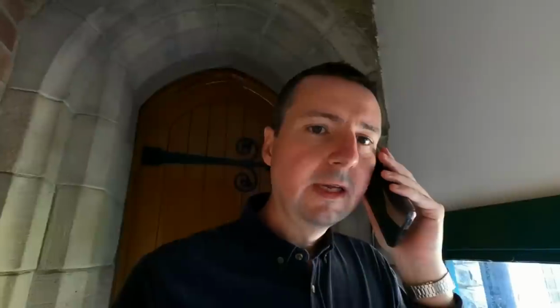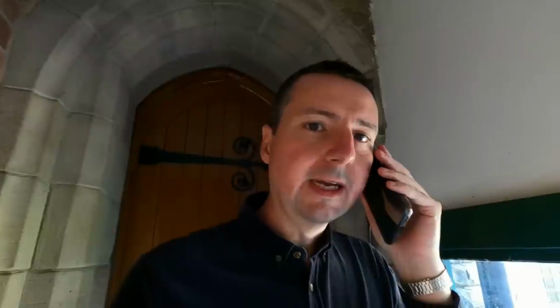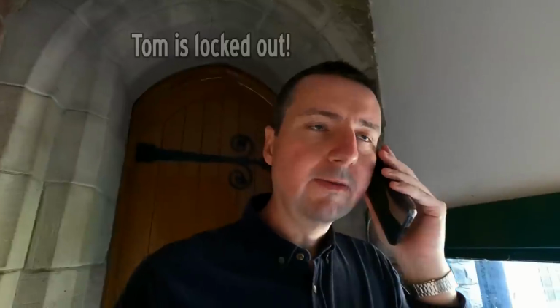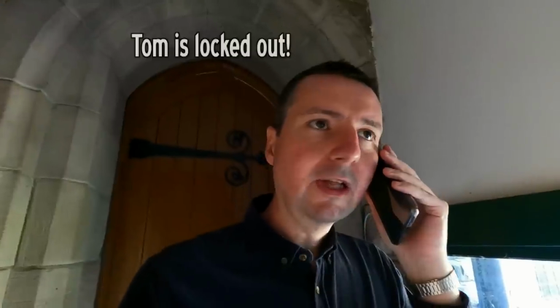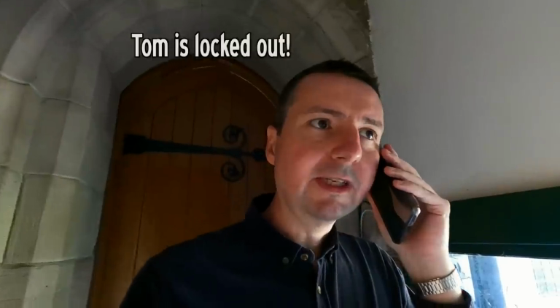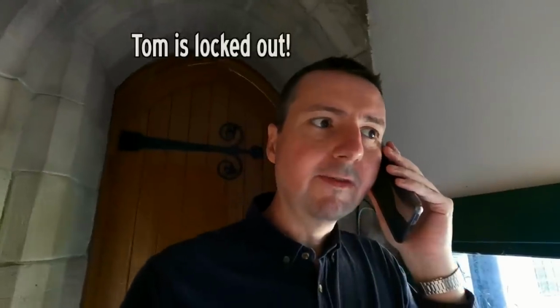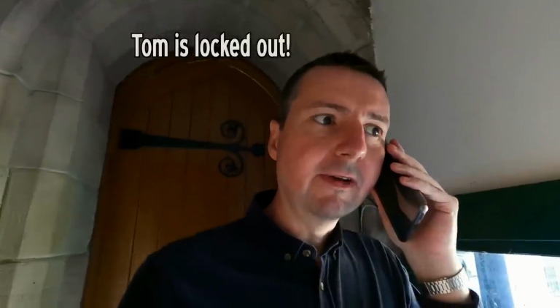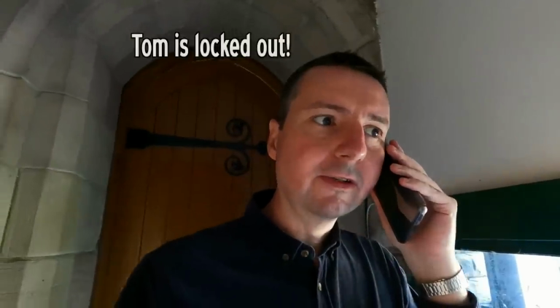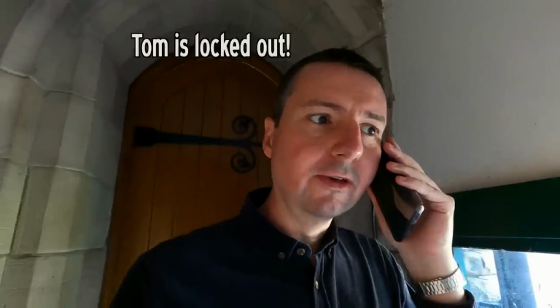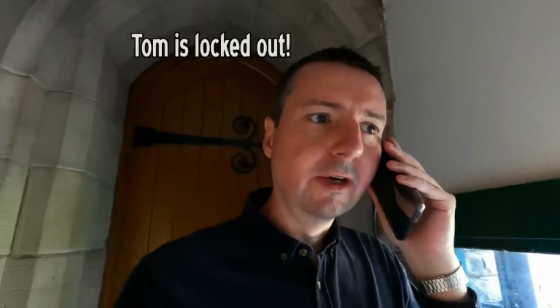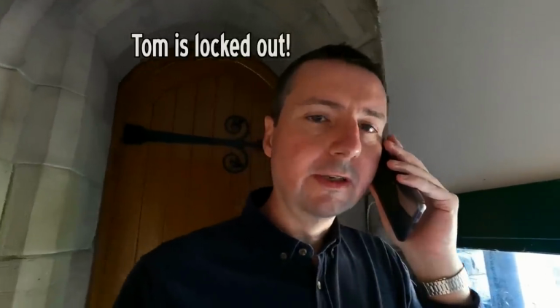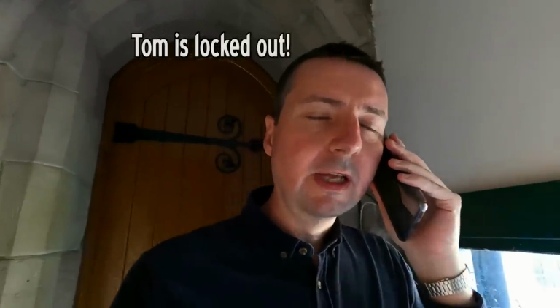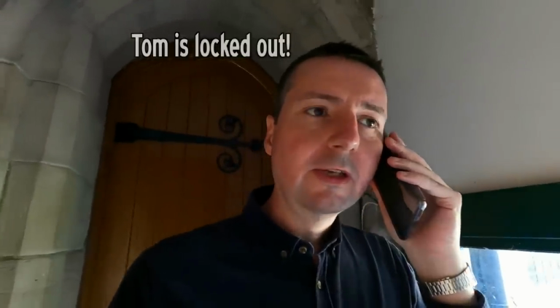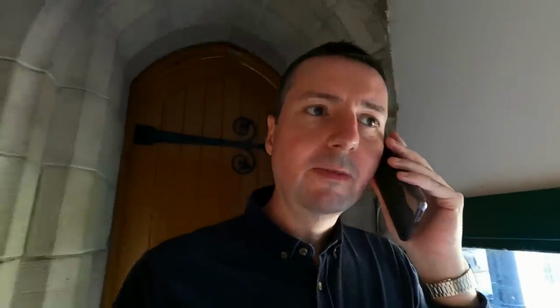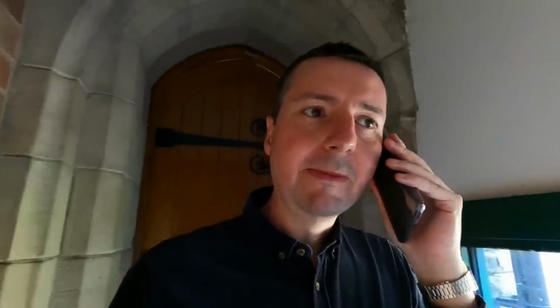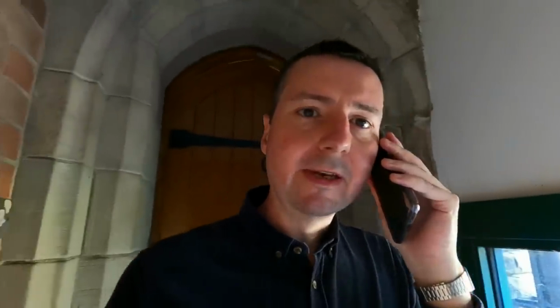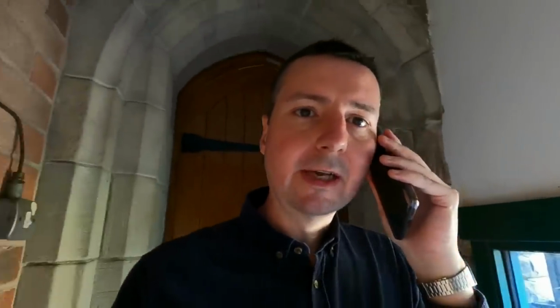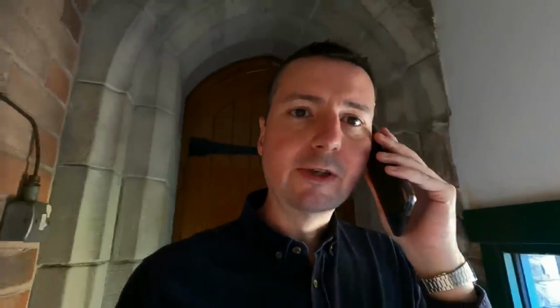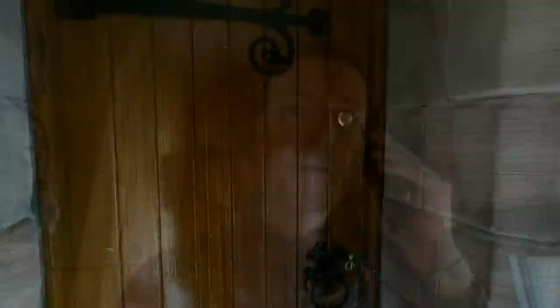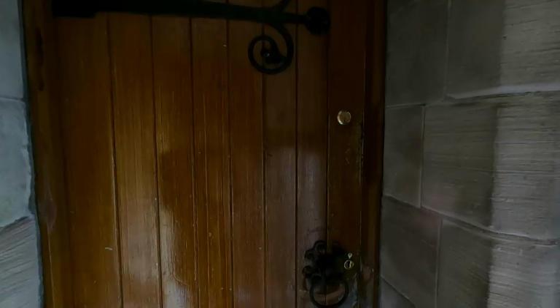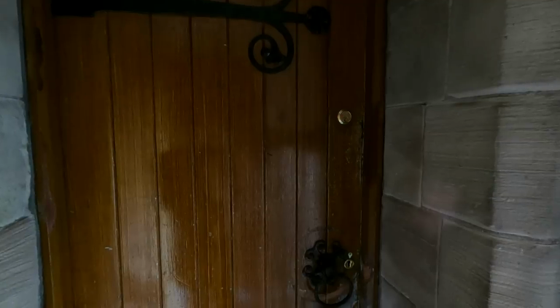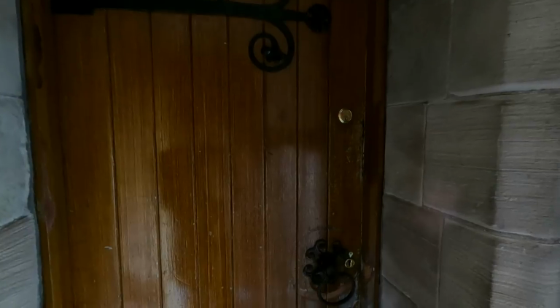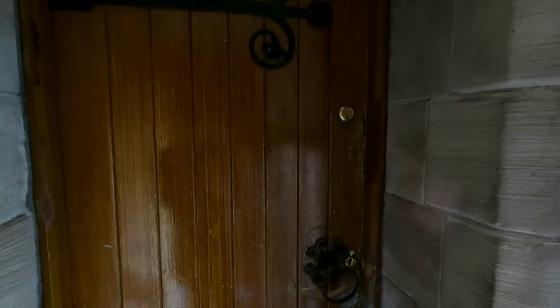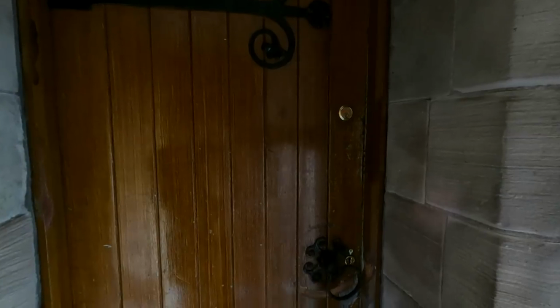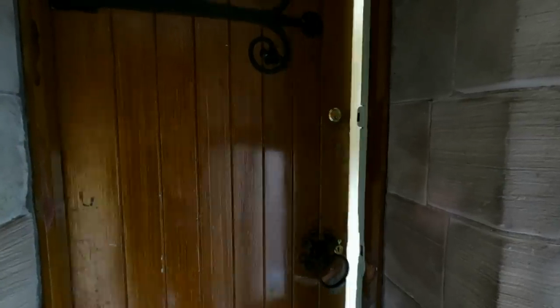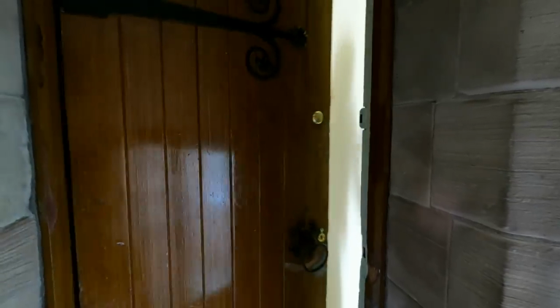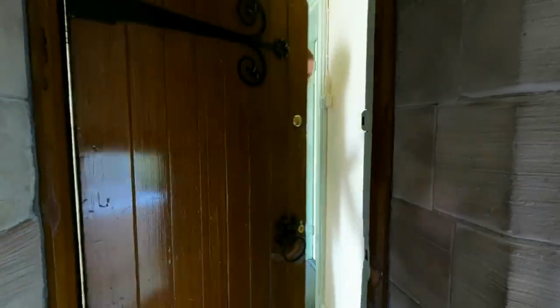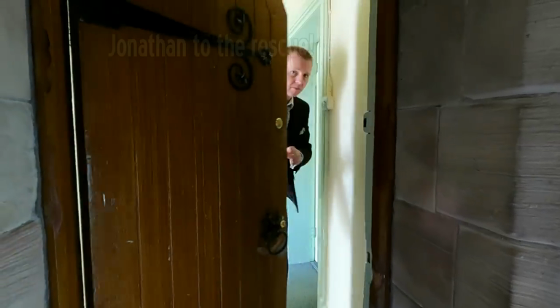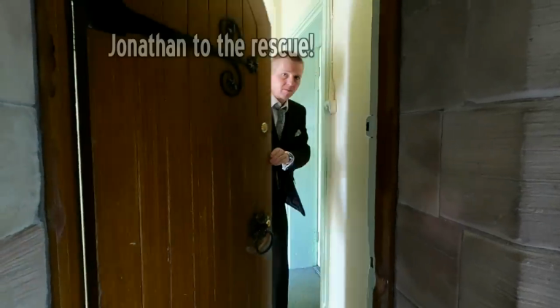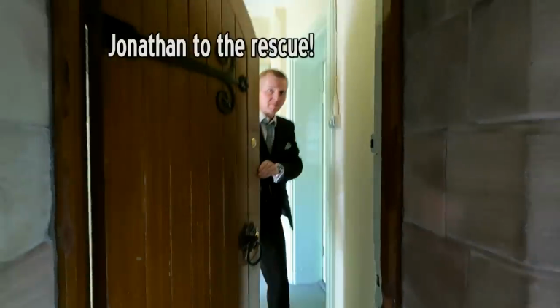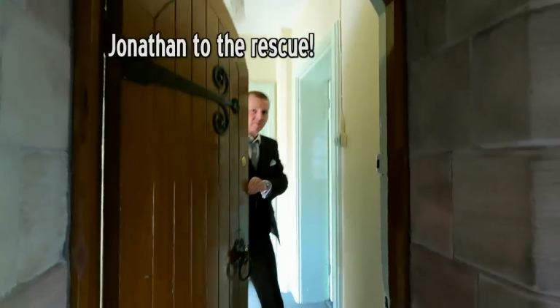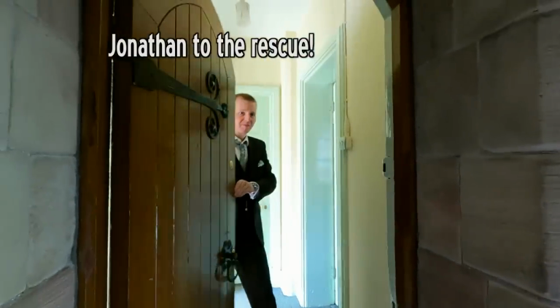I've just locked myself out because the door is off. Just come and let me in. Thanks, John. Oh hello, Jonathan.